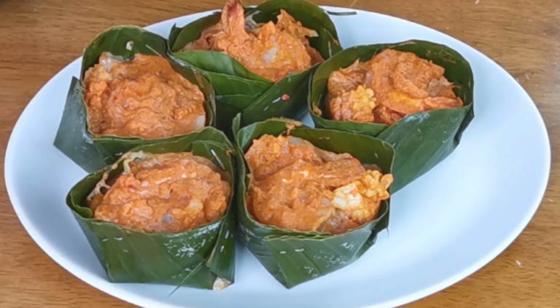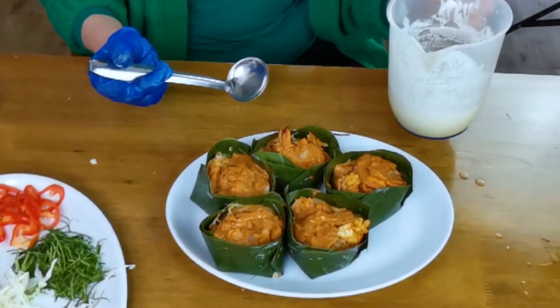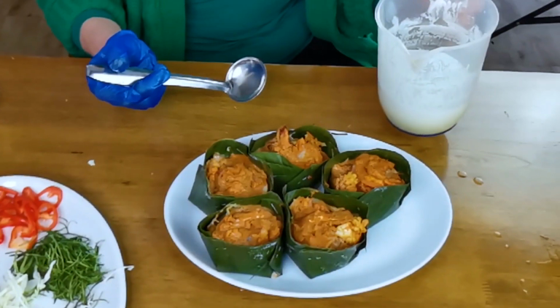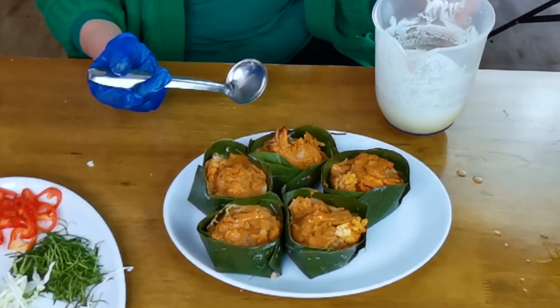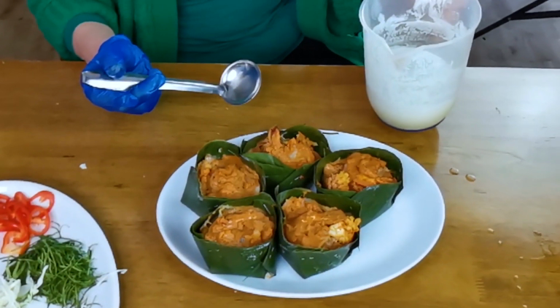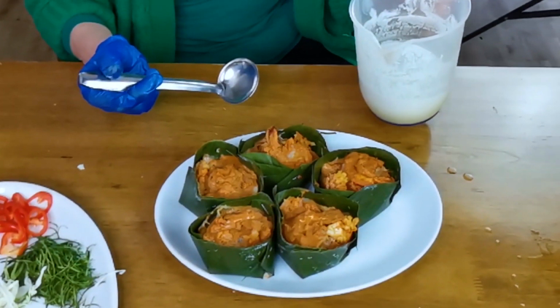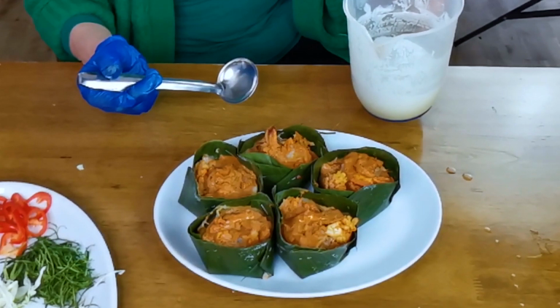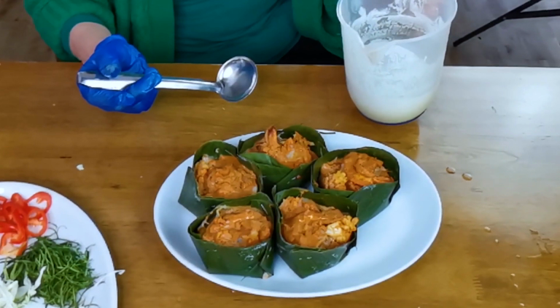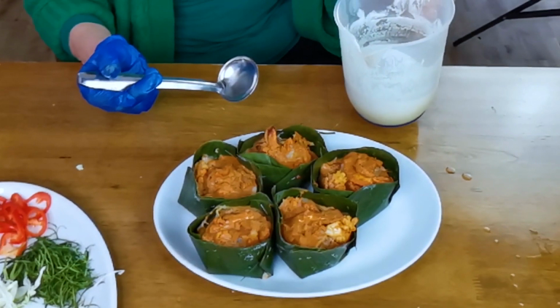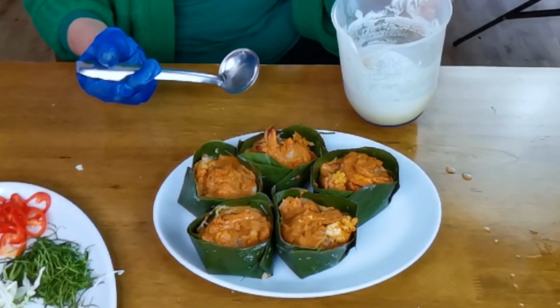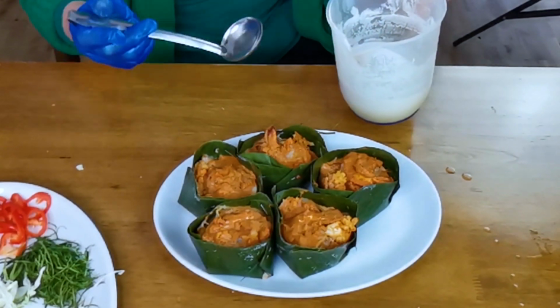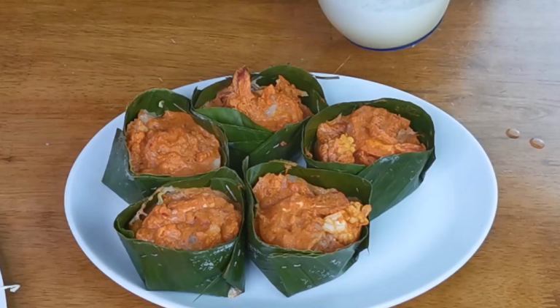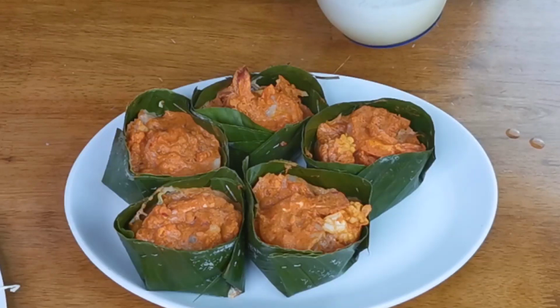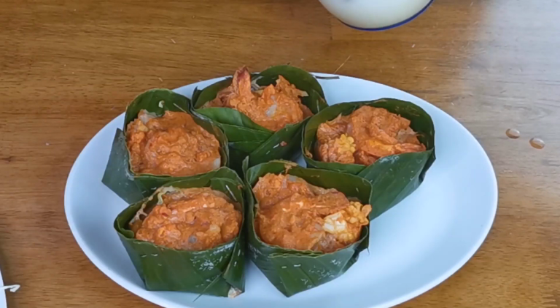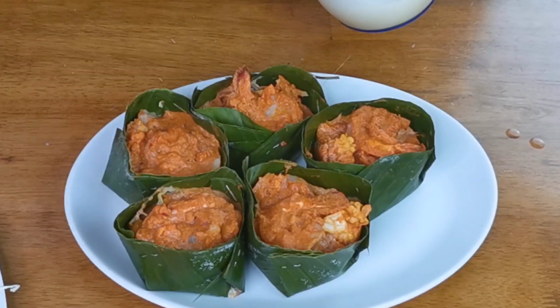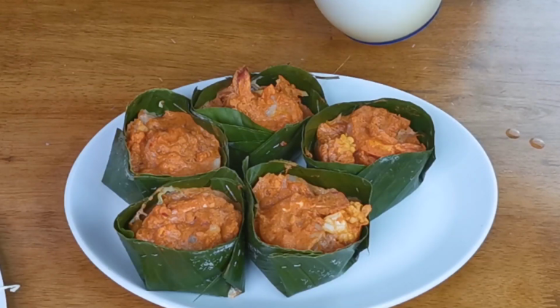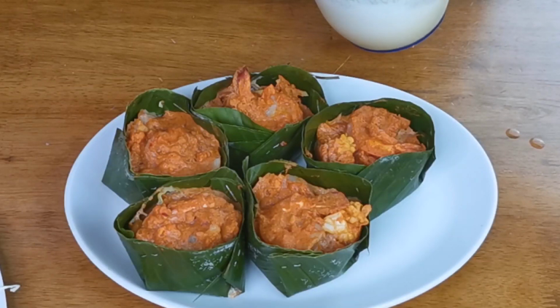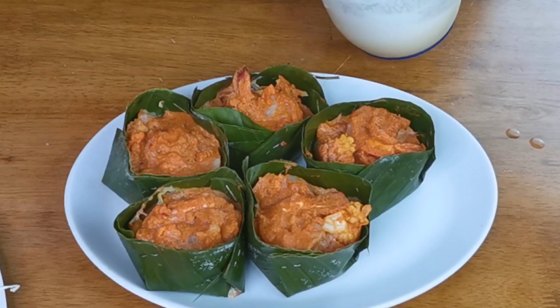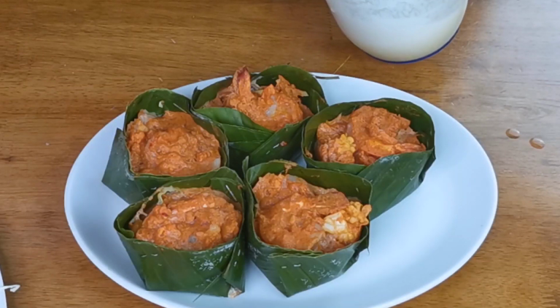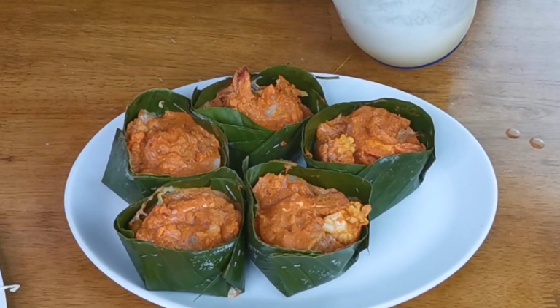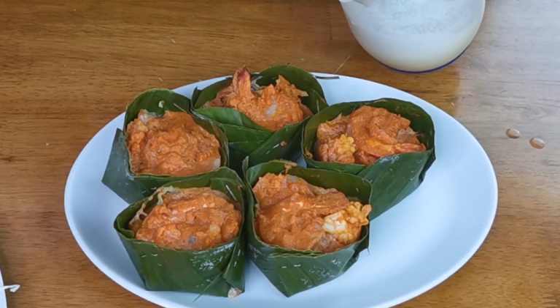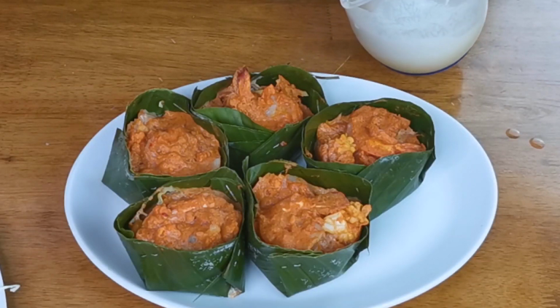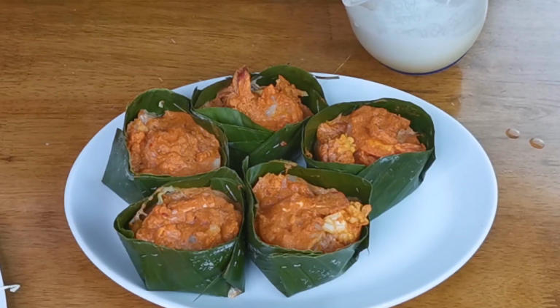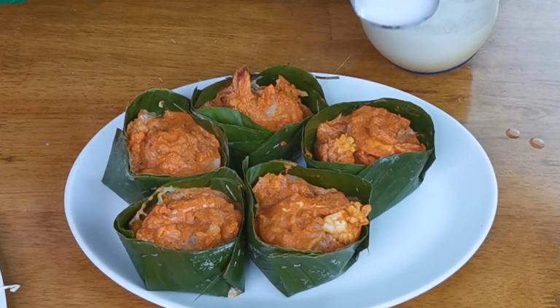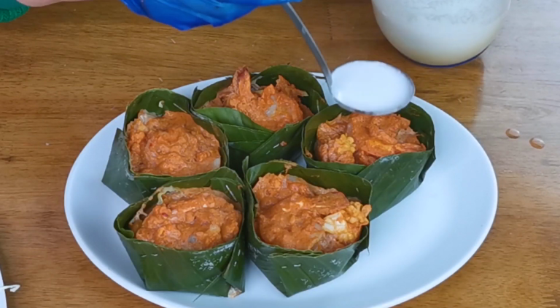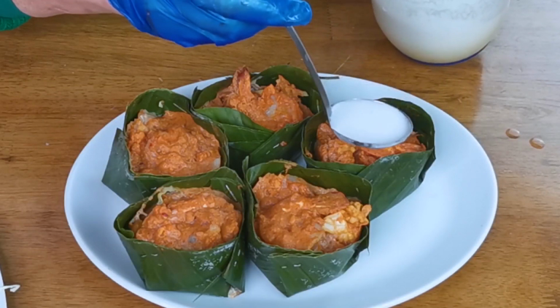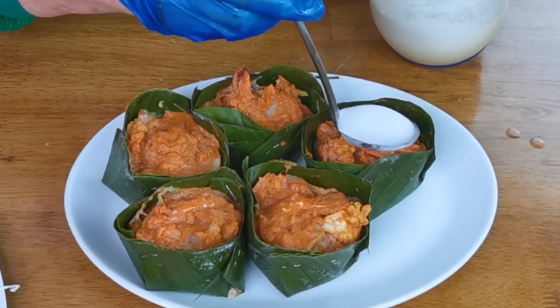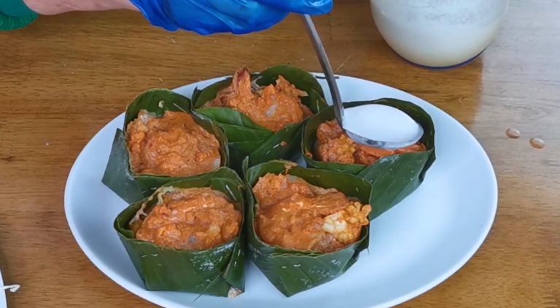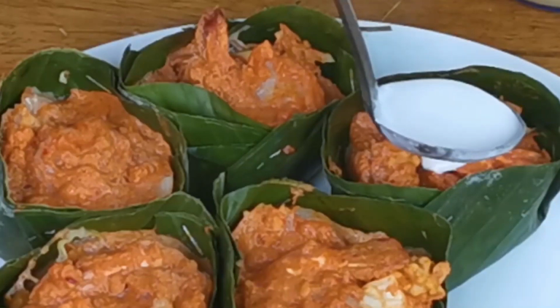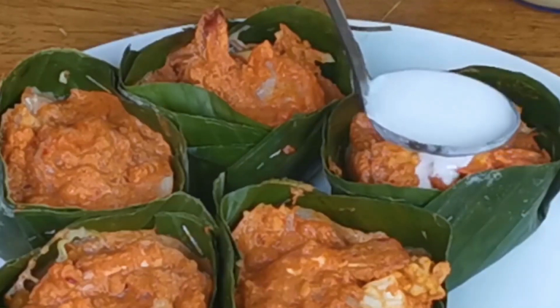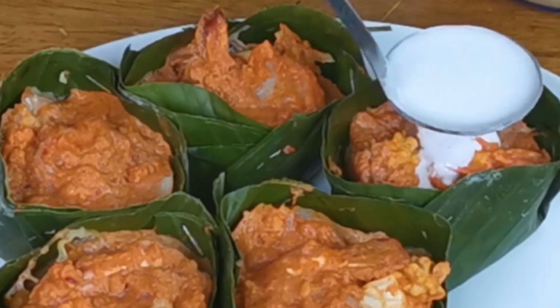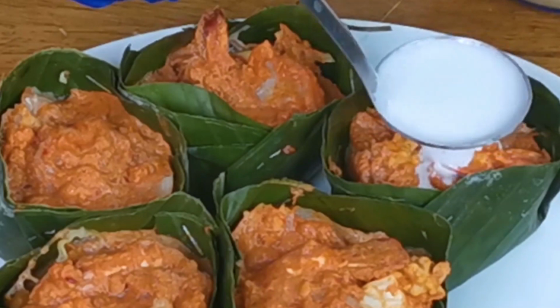Then last, we do the decoration. We put the coconut milk on top.